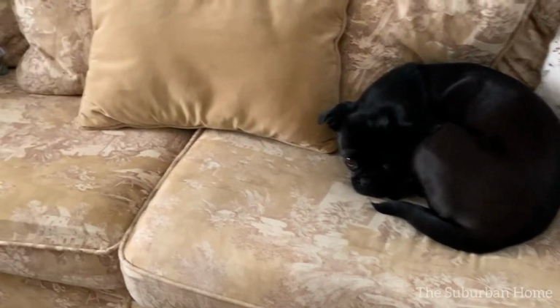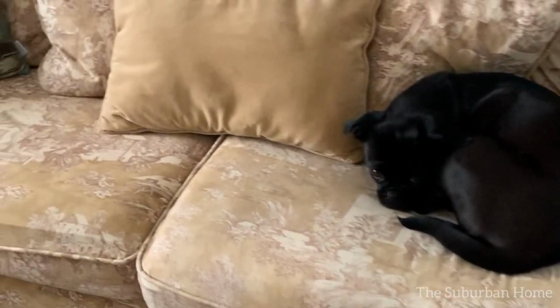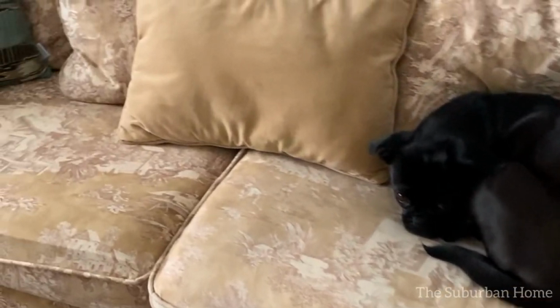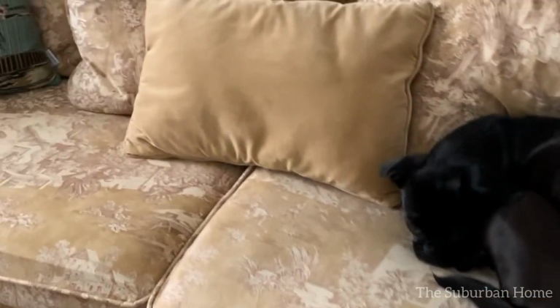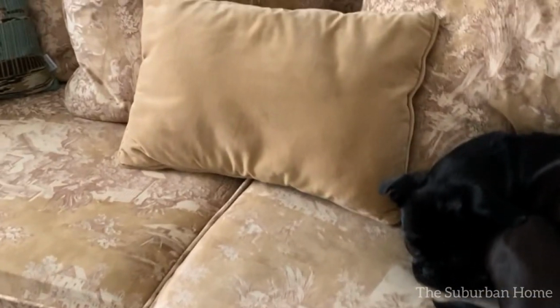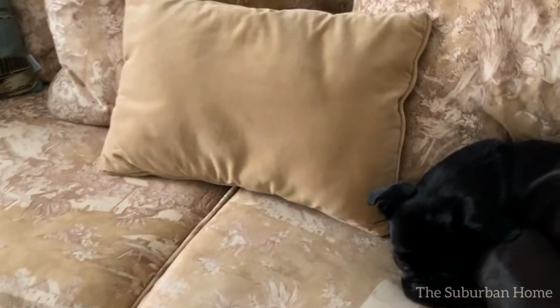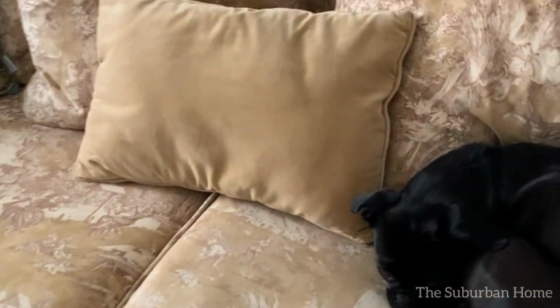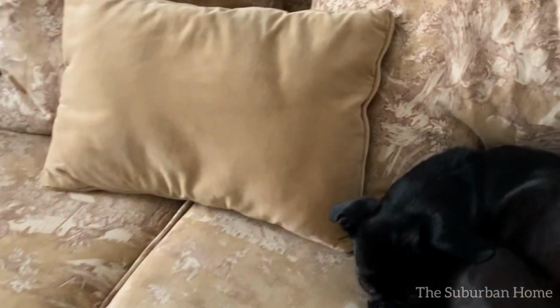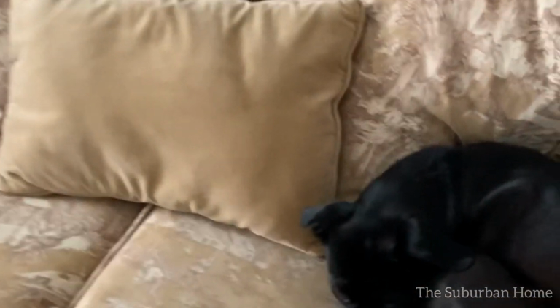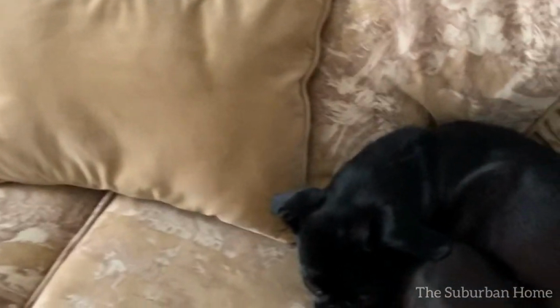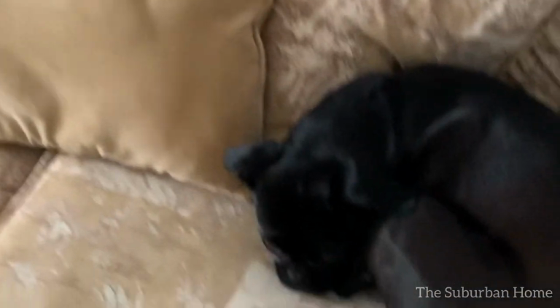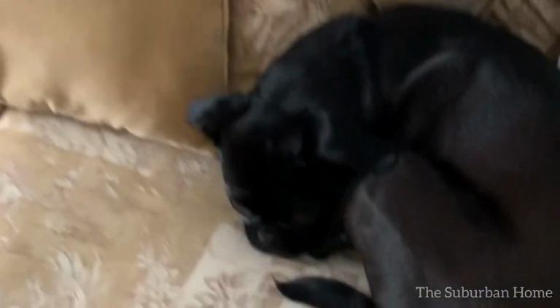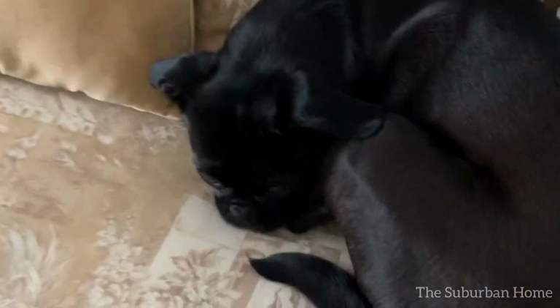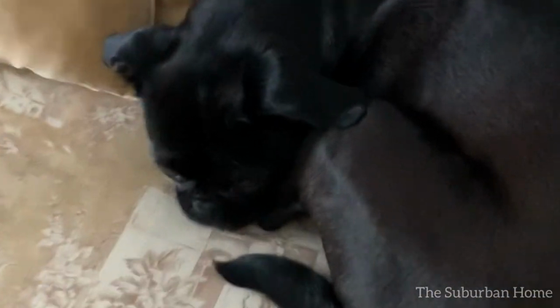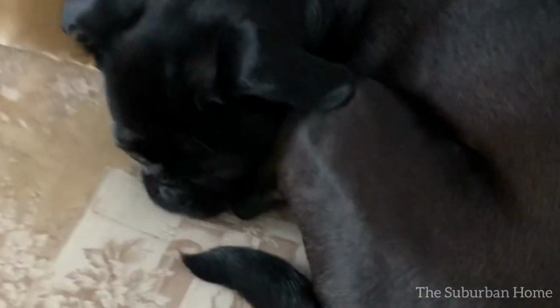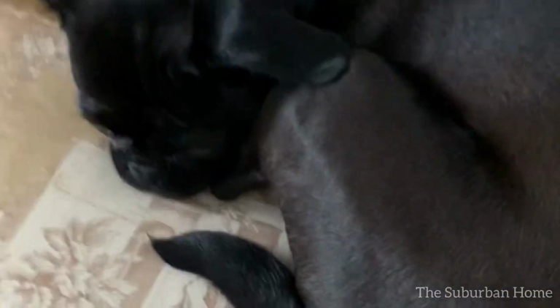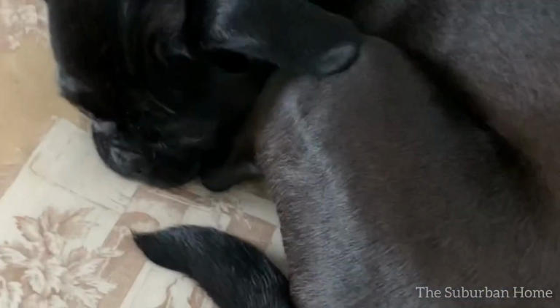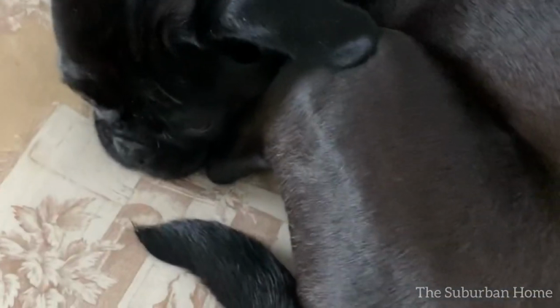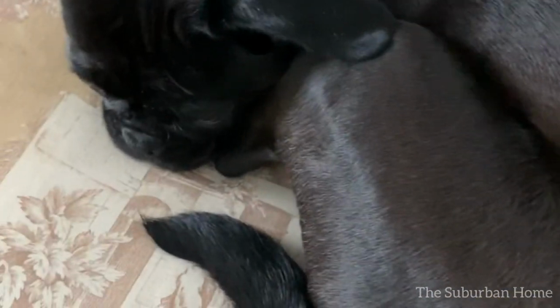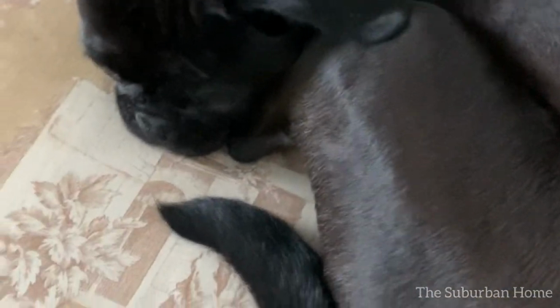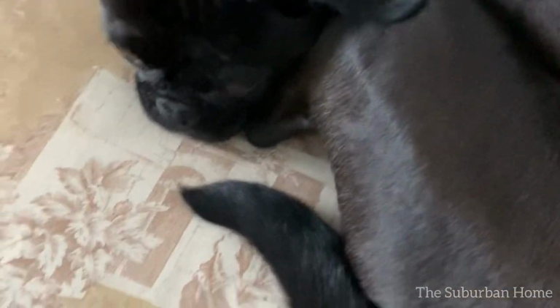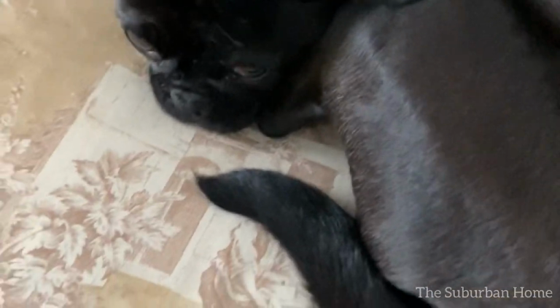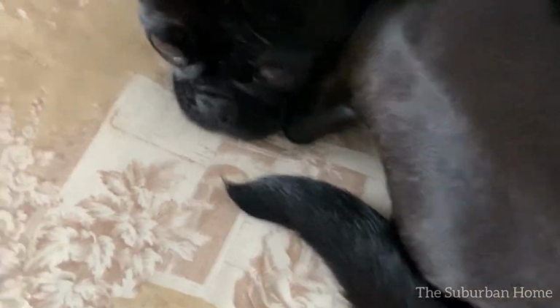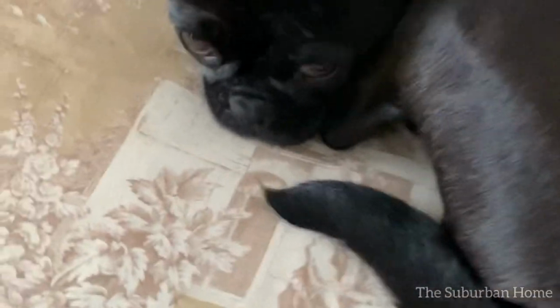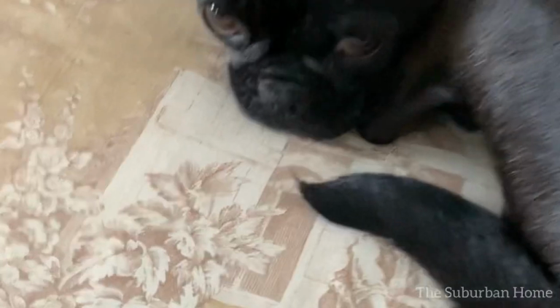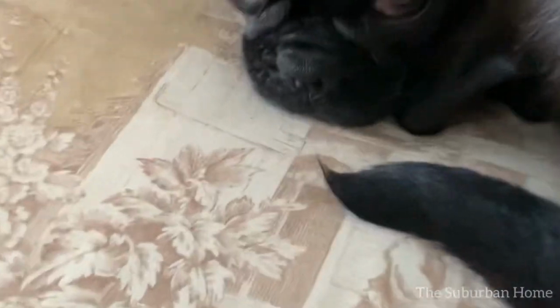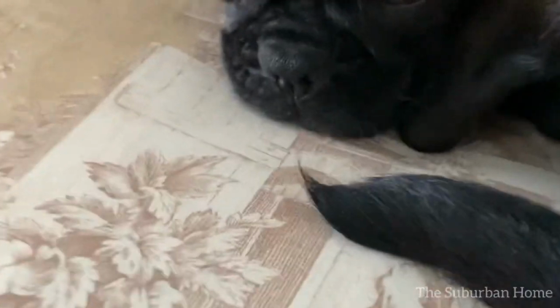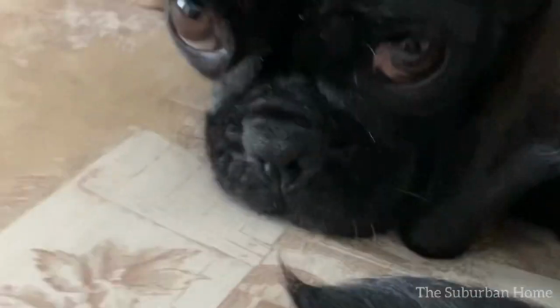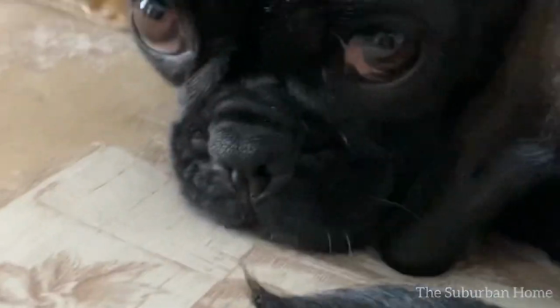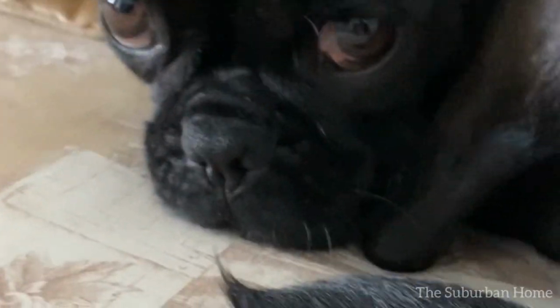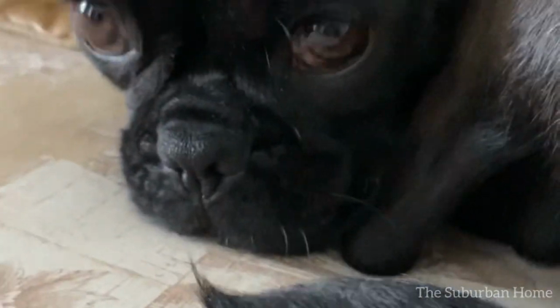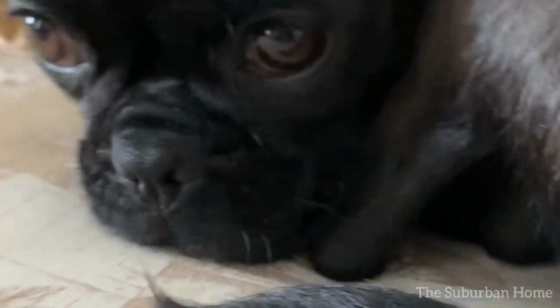Yep, you heard me — just paint. Now let's begin with the sofa transformation.